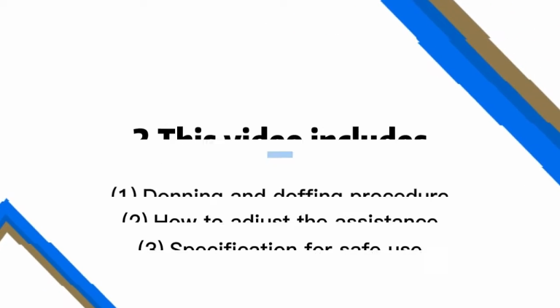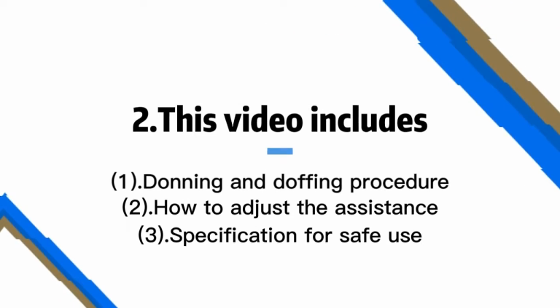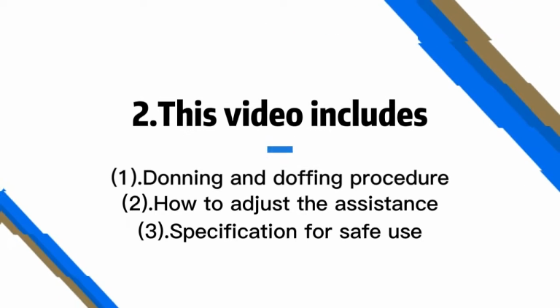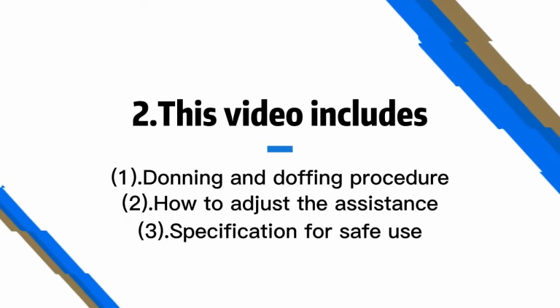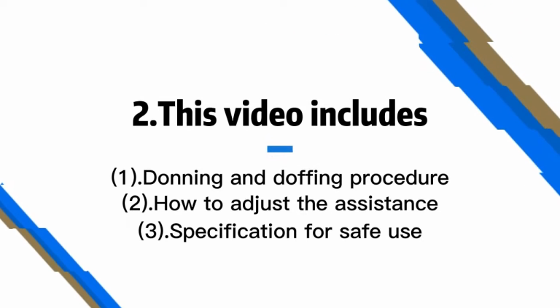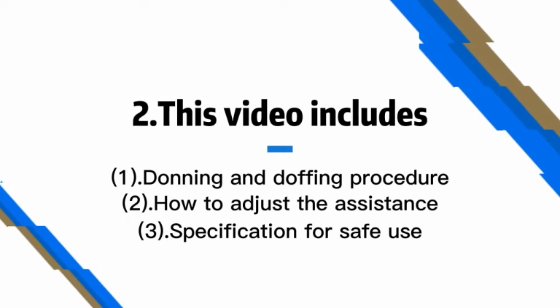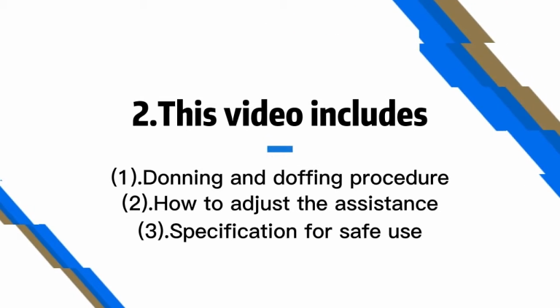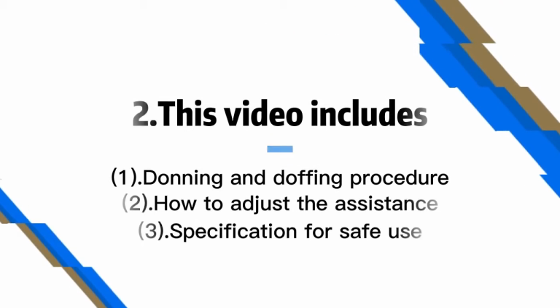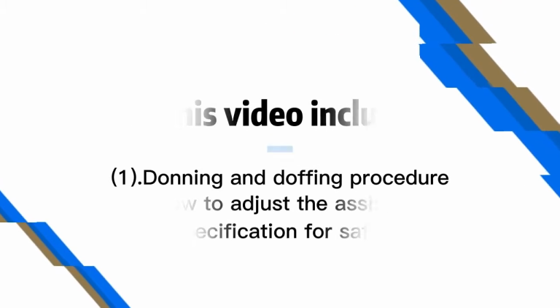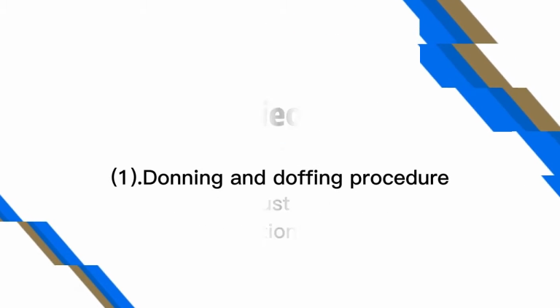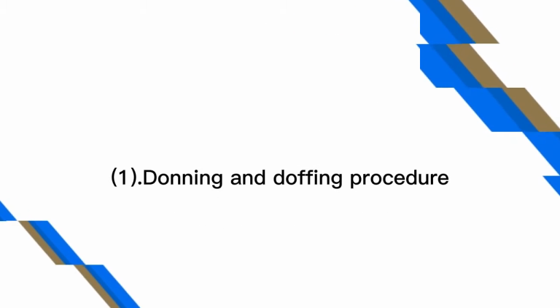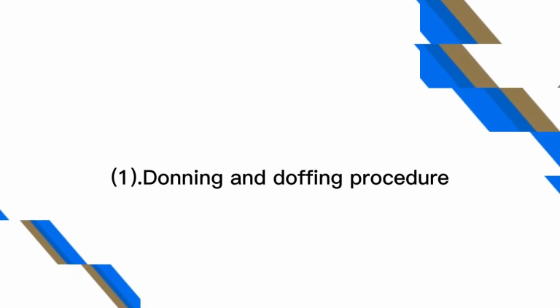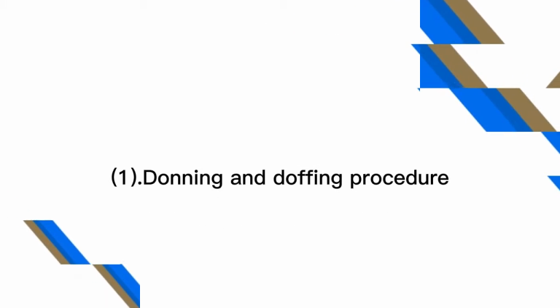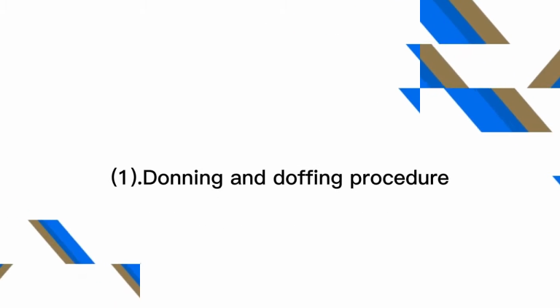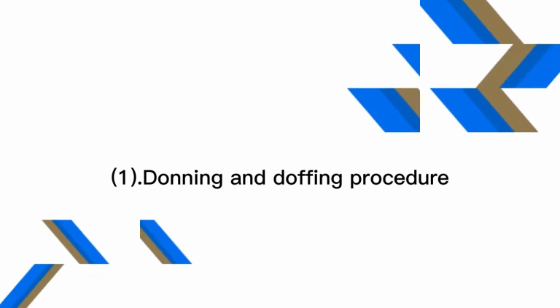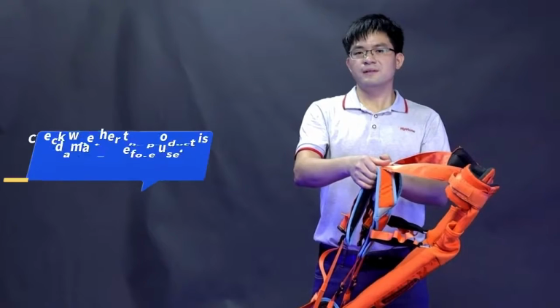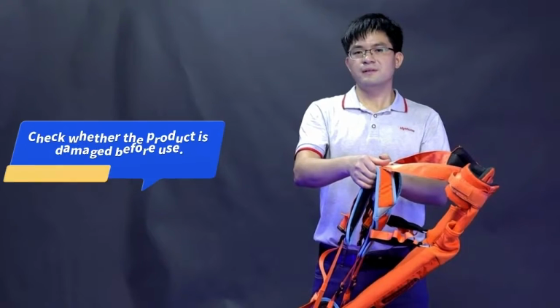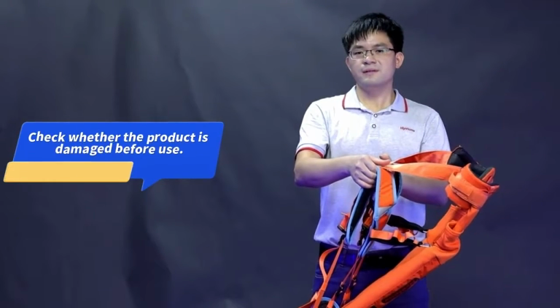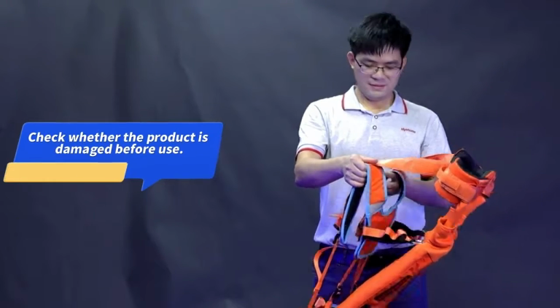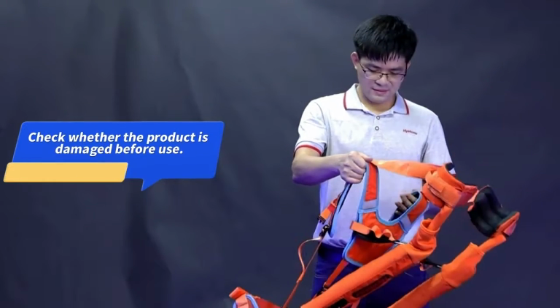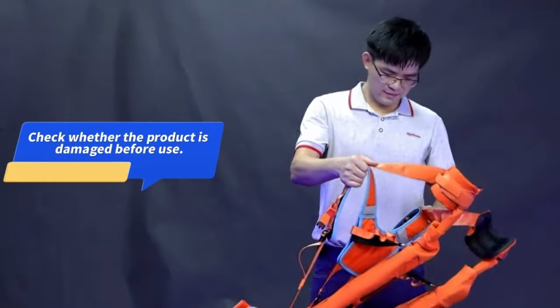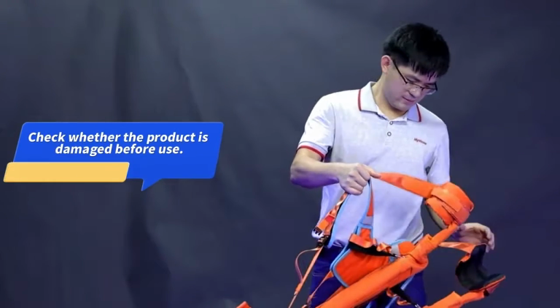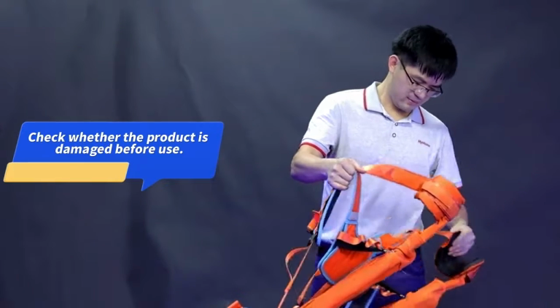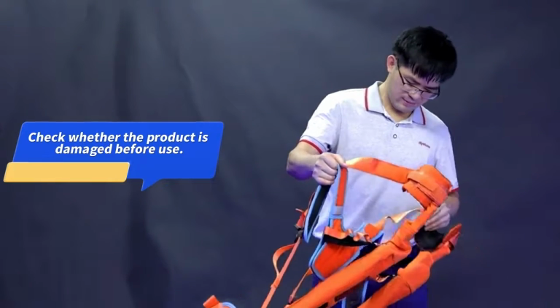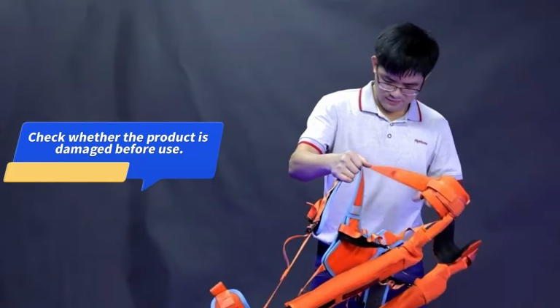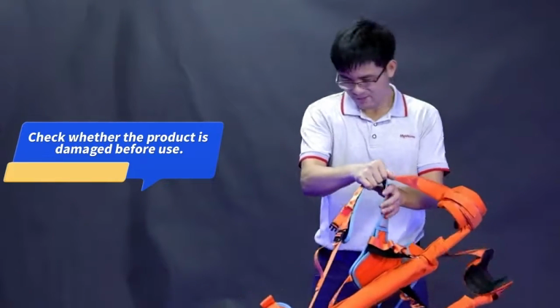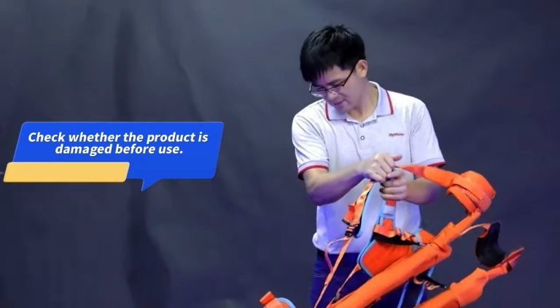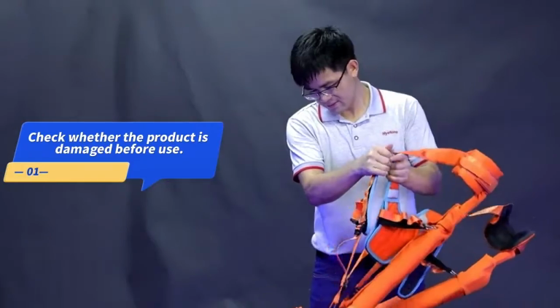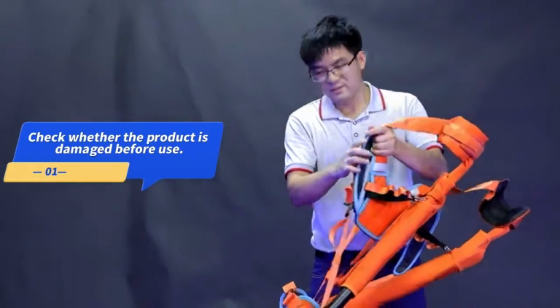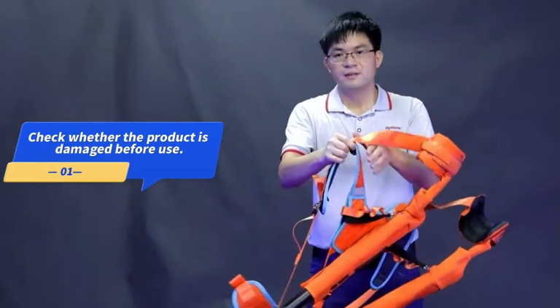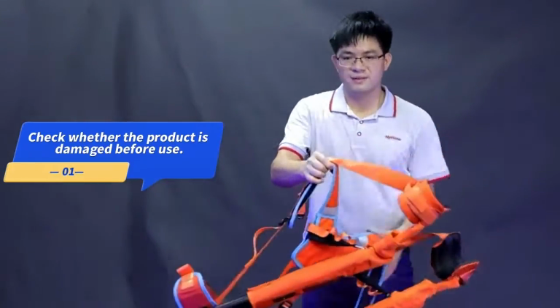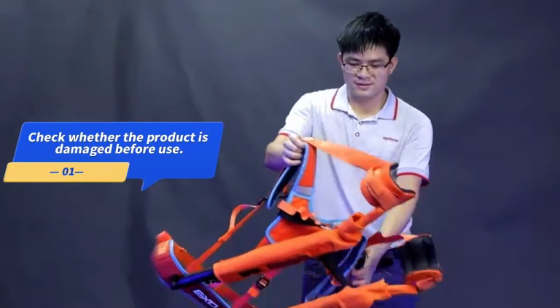Donning and Doffing Procedure. Check whether the product is damaged before use.